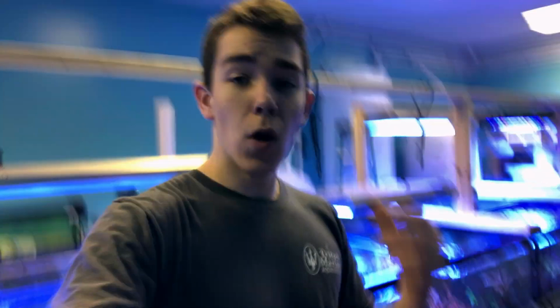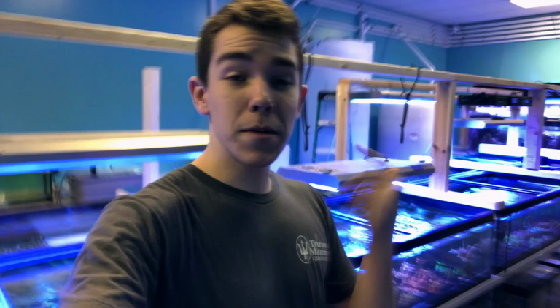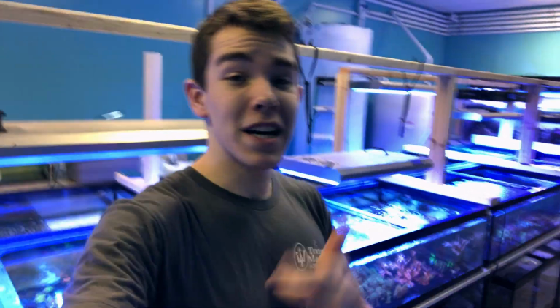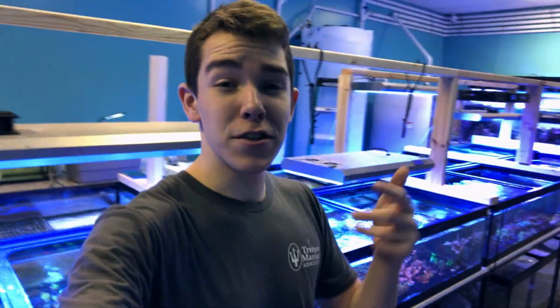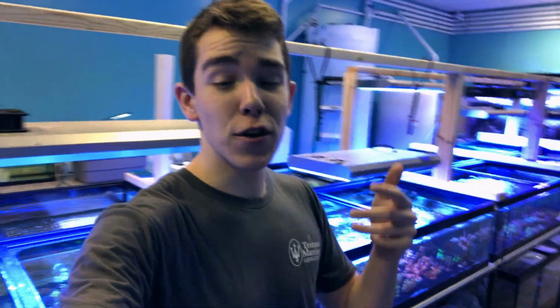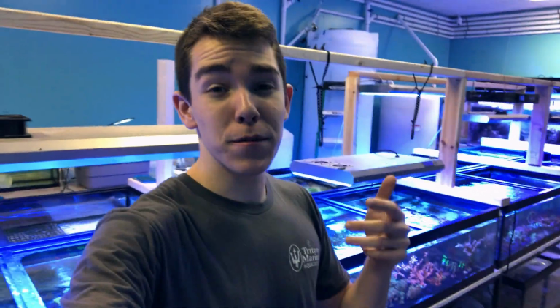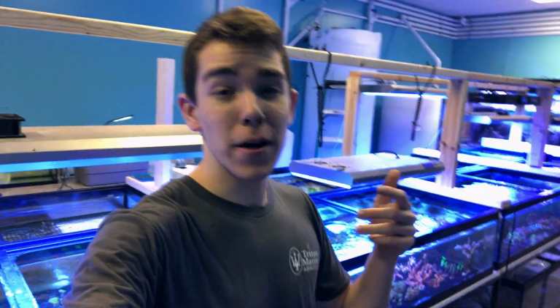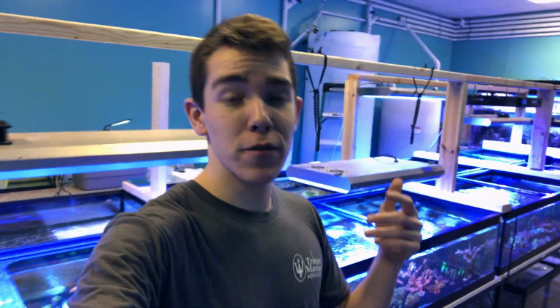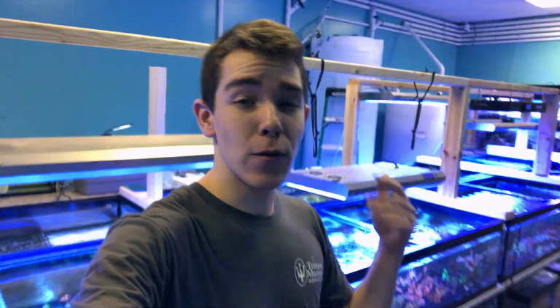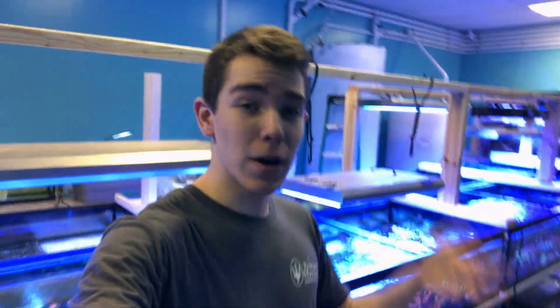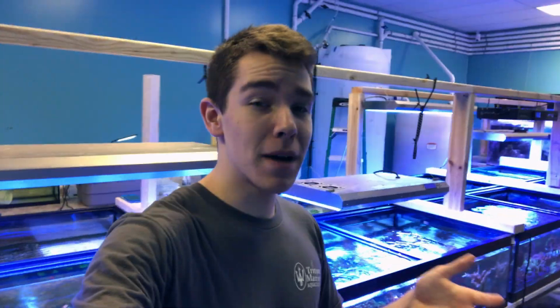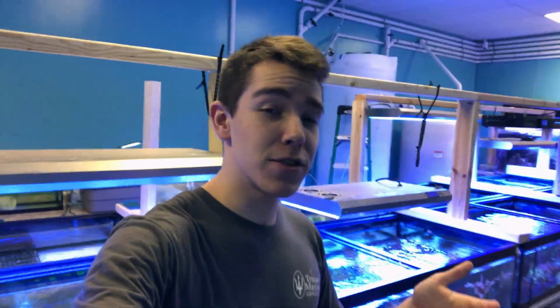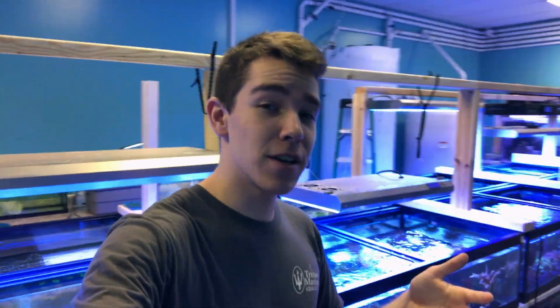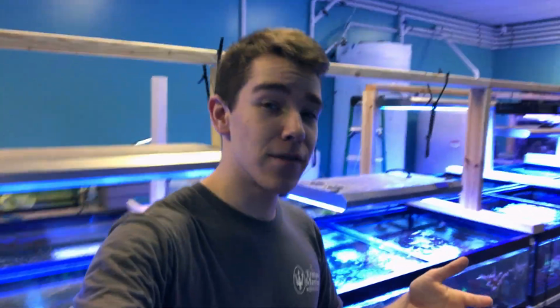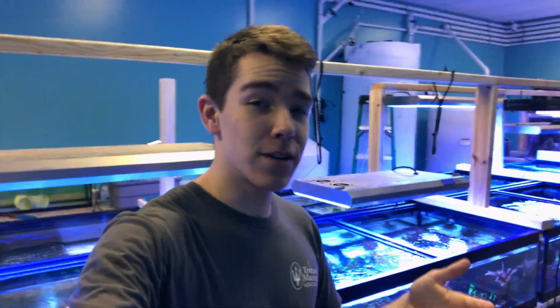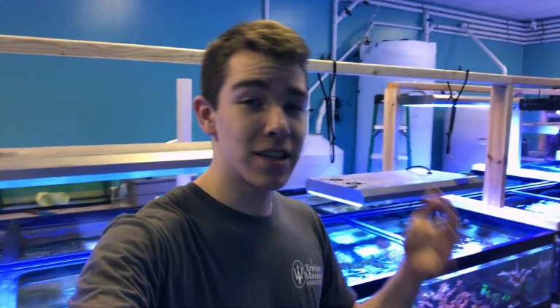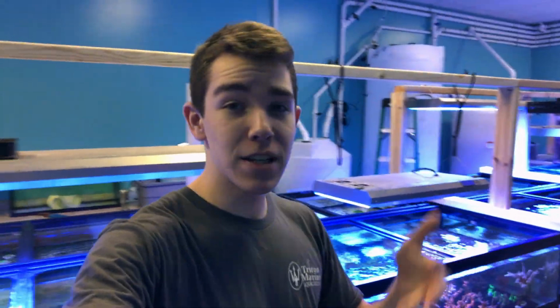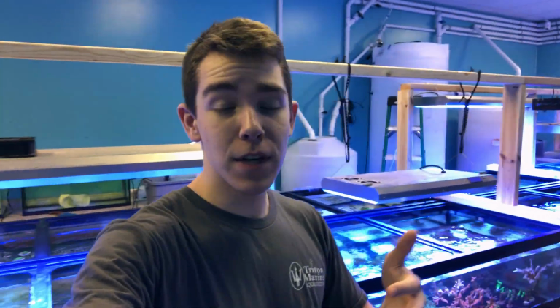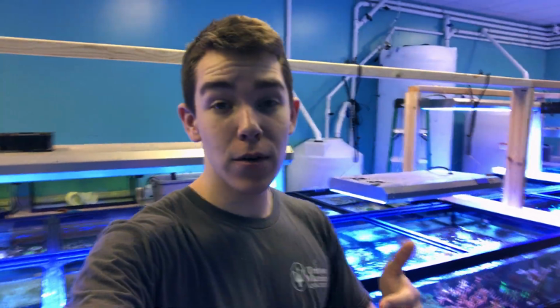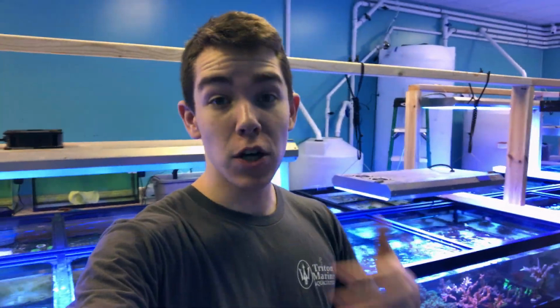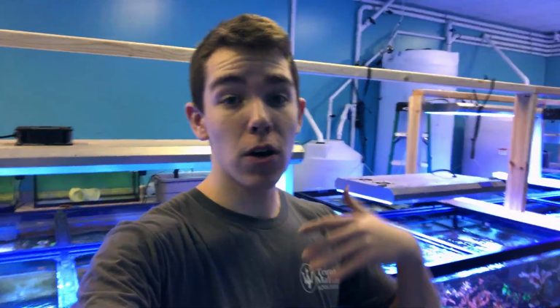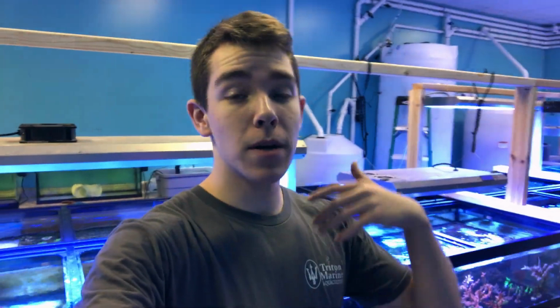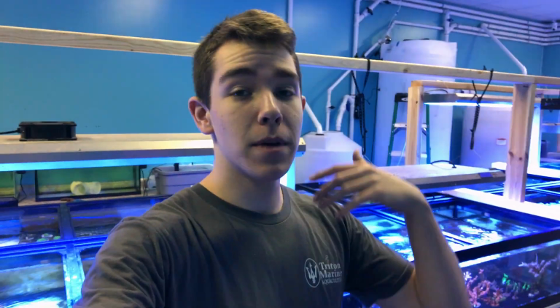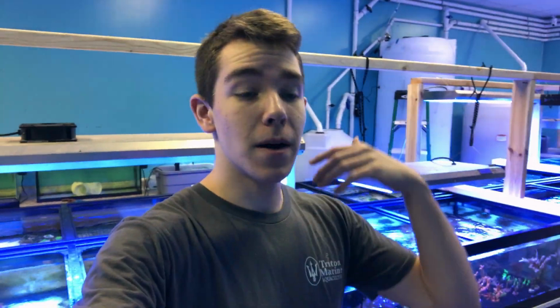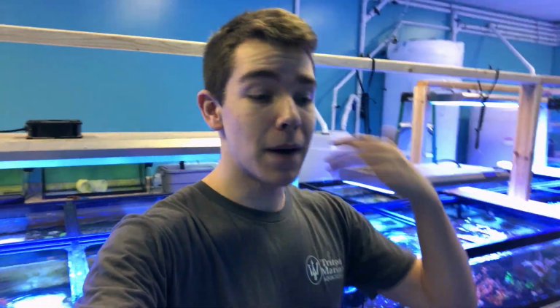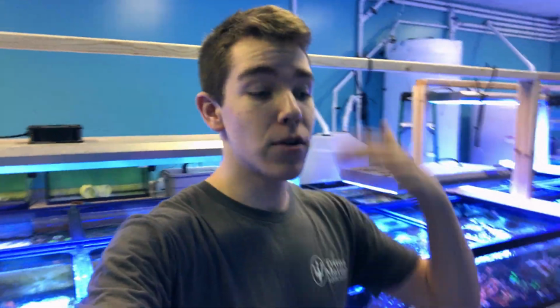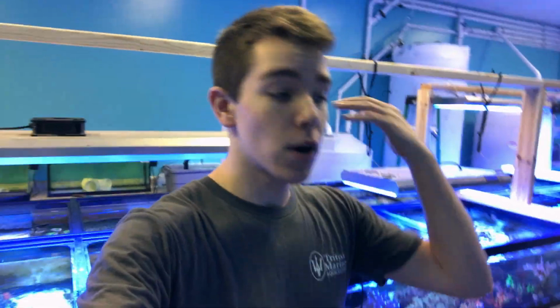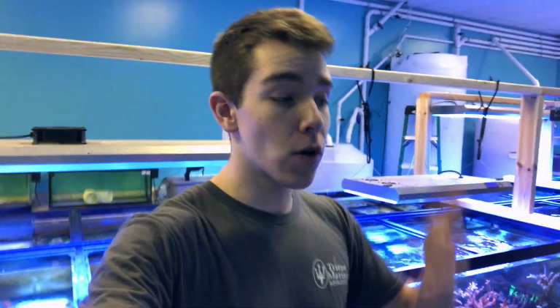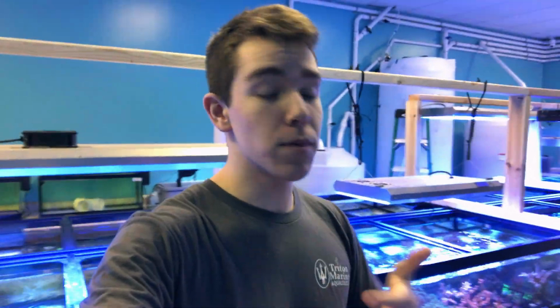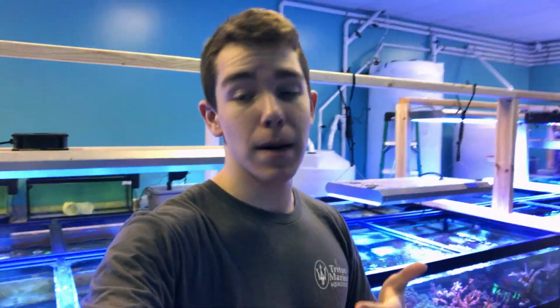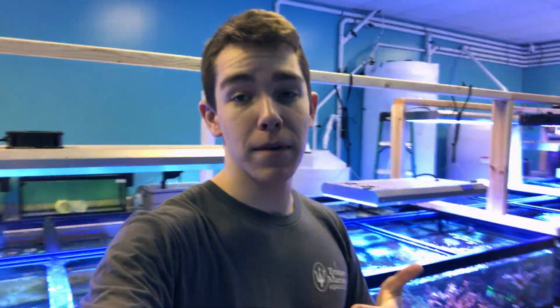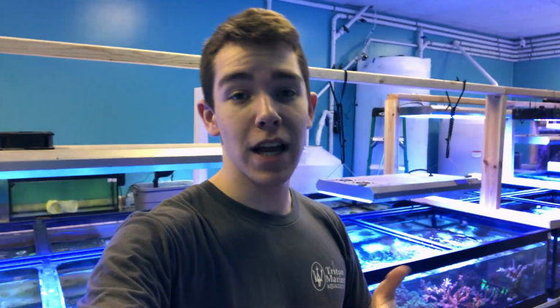What's up, guys? It's Joe from Trite Marine. Welcome back to another video. Today's video is all going to be about coral propagation.